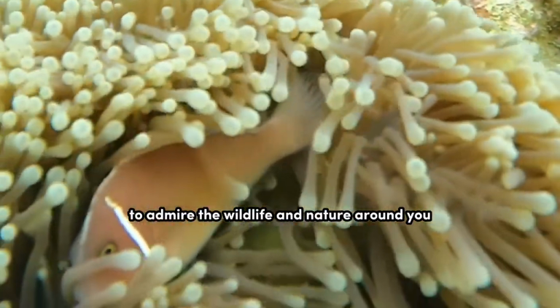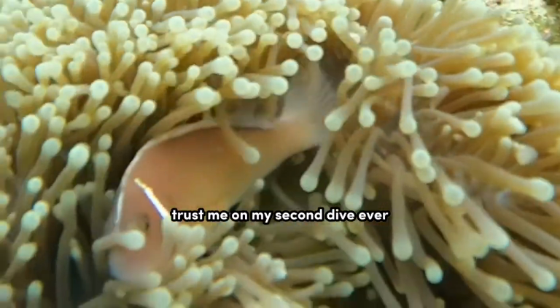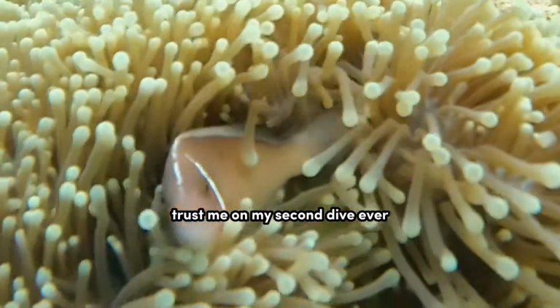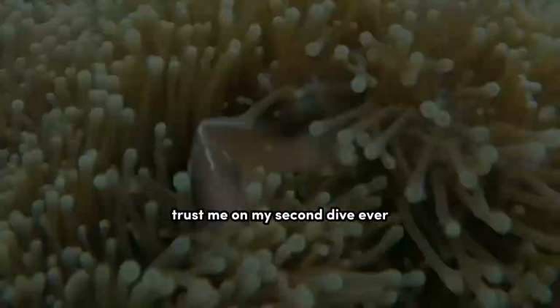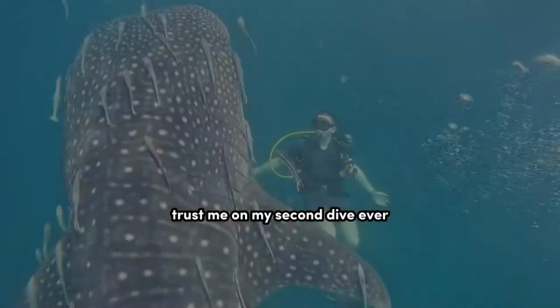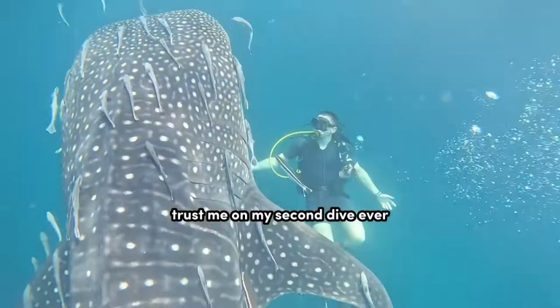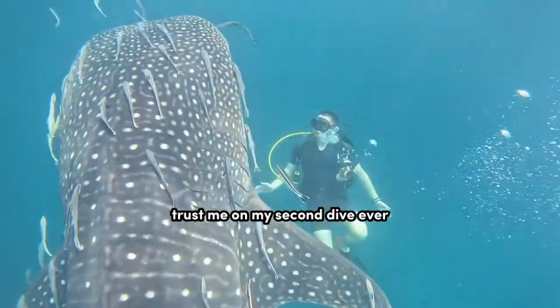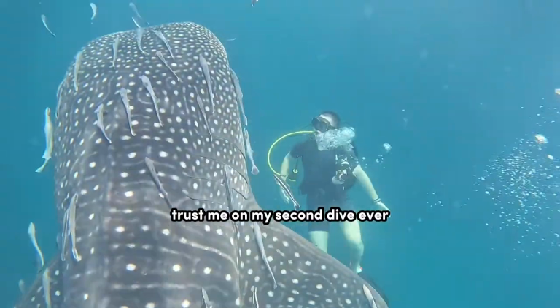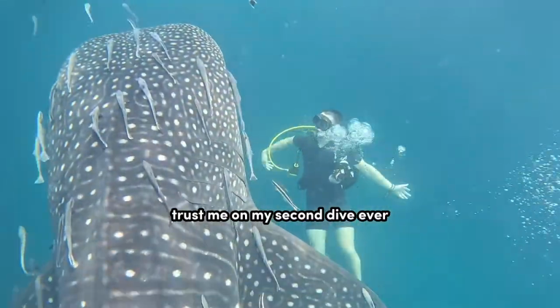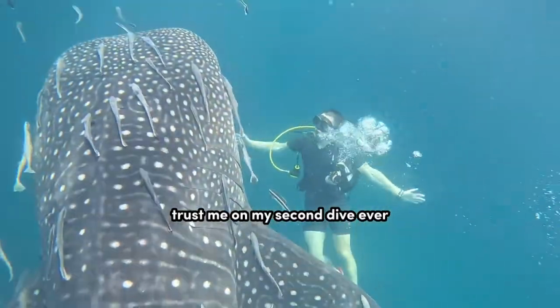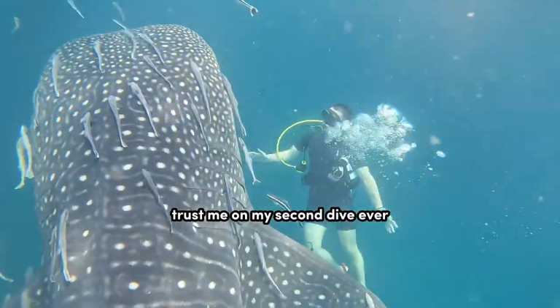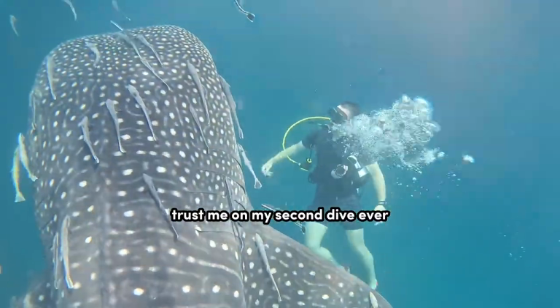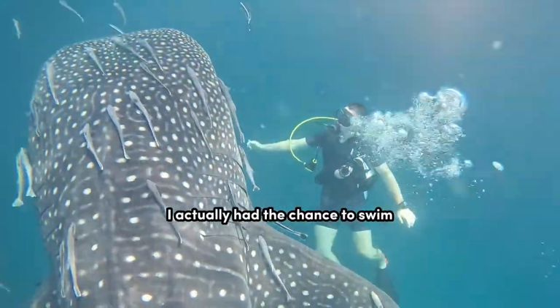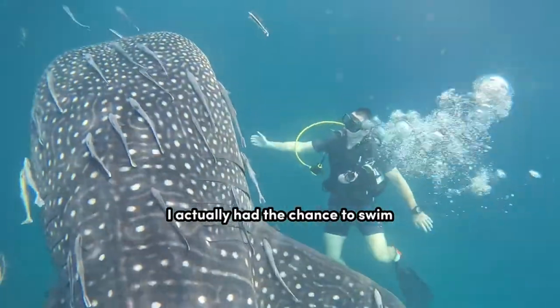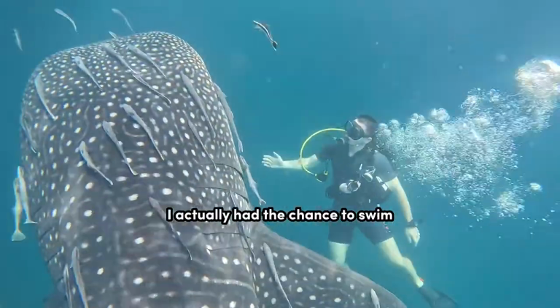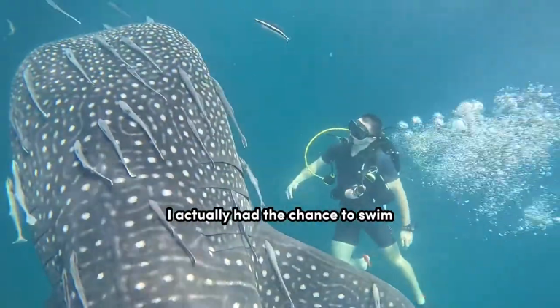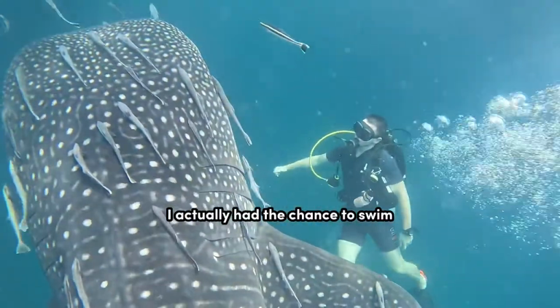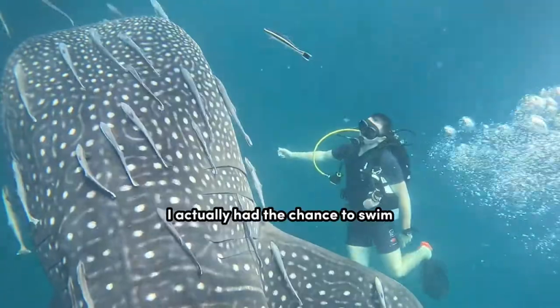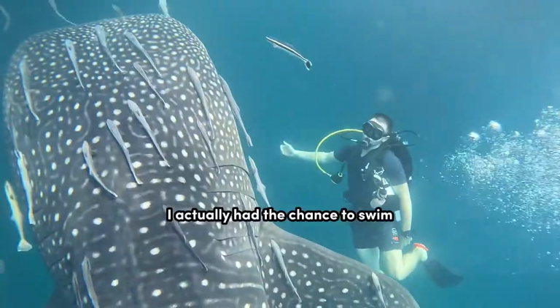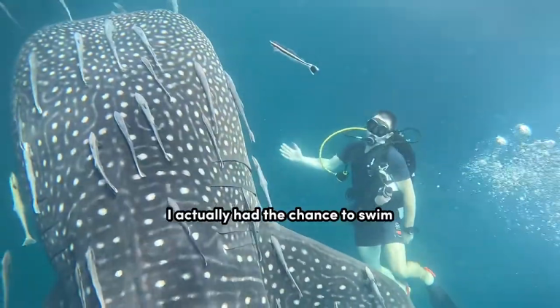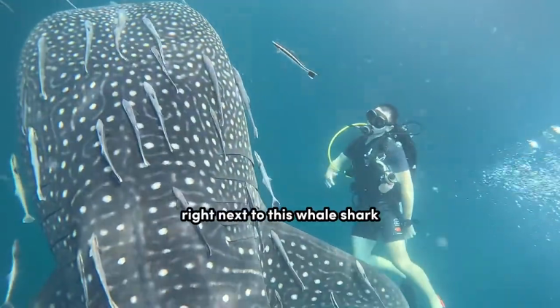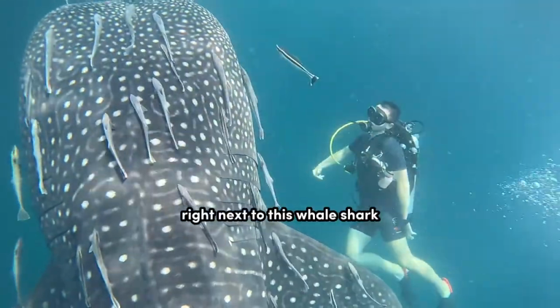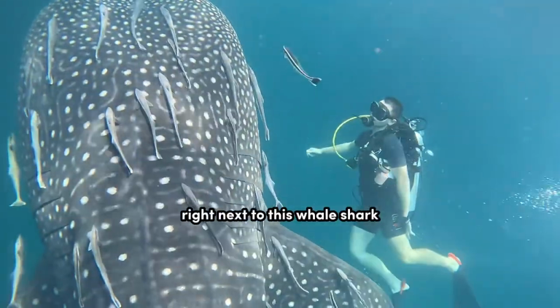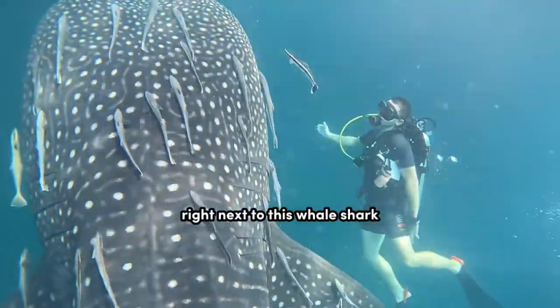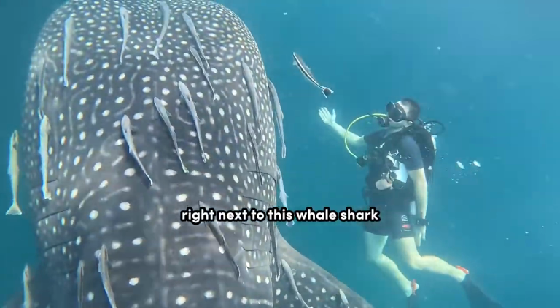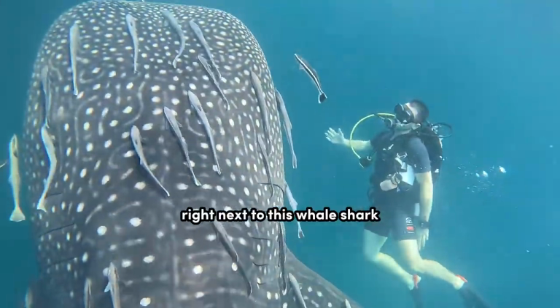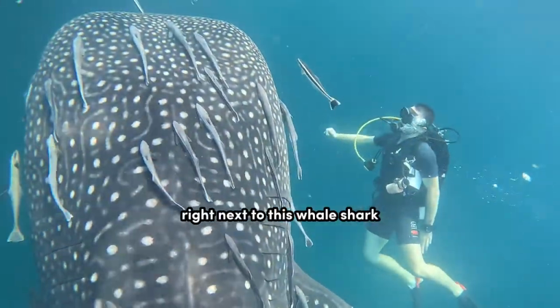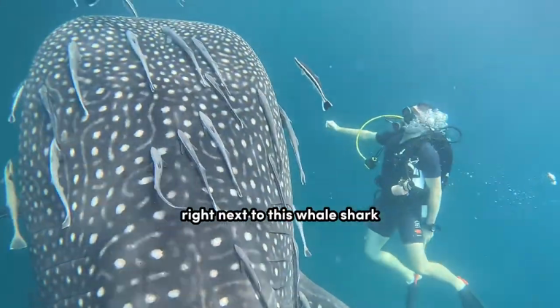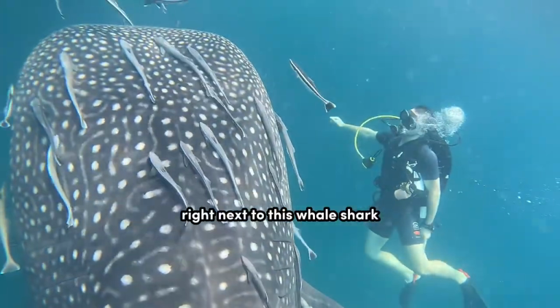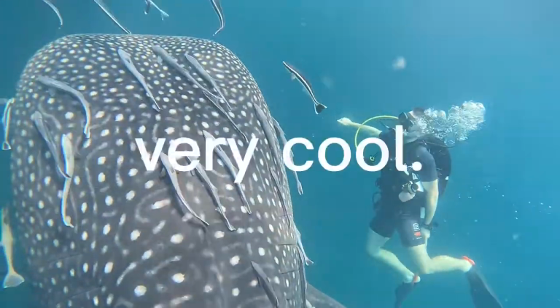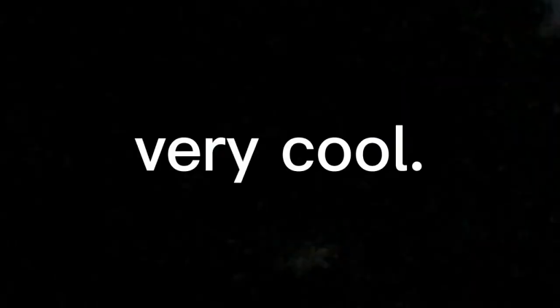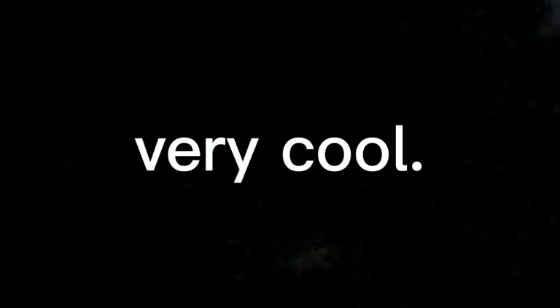Trust me, on my second dive ever, I actually had the chance to swim right next to a whale shark. Very cool.